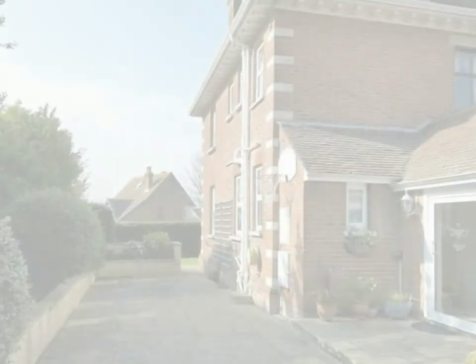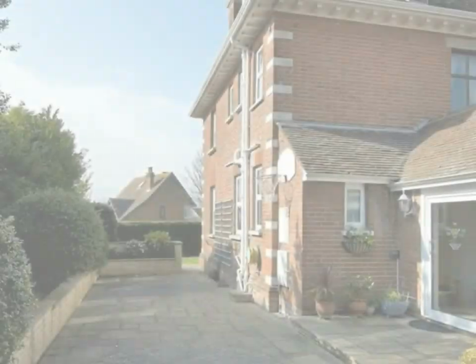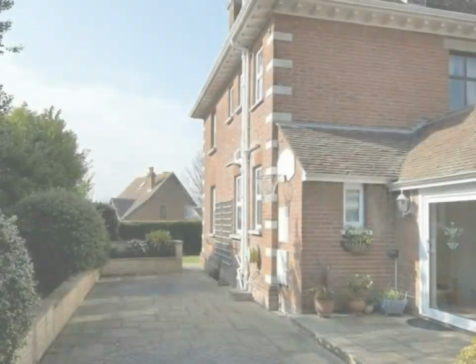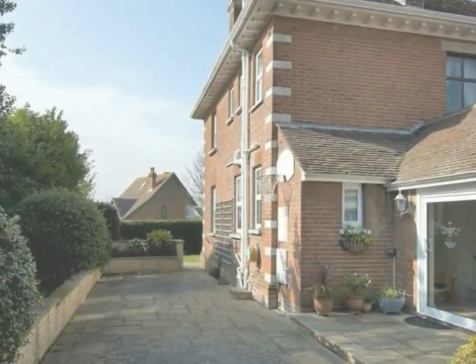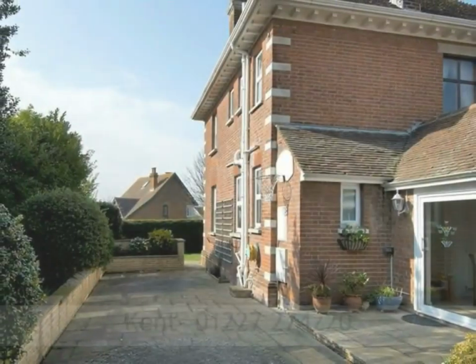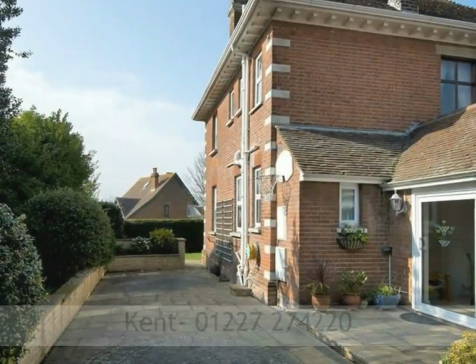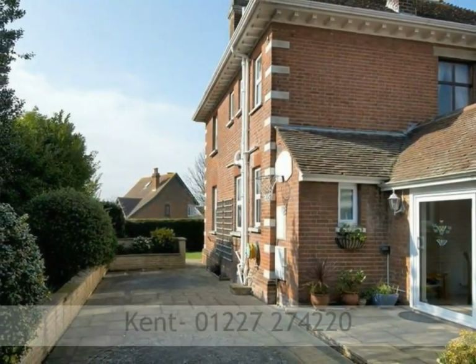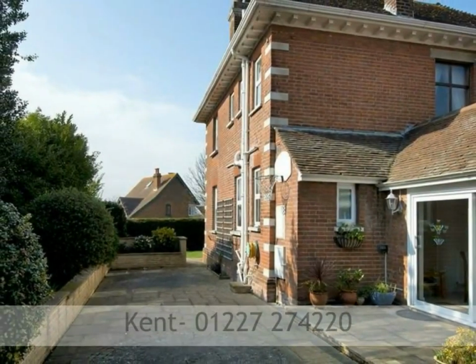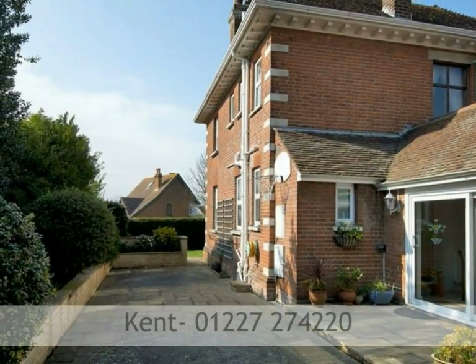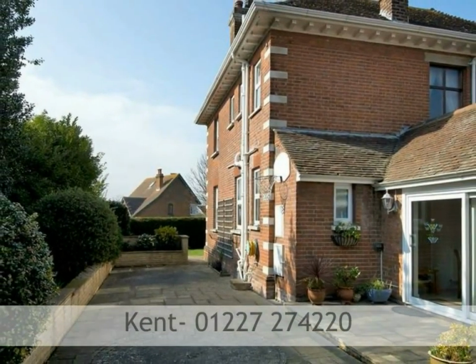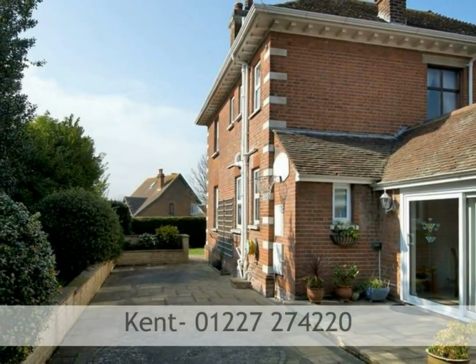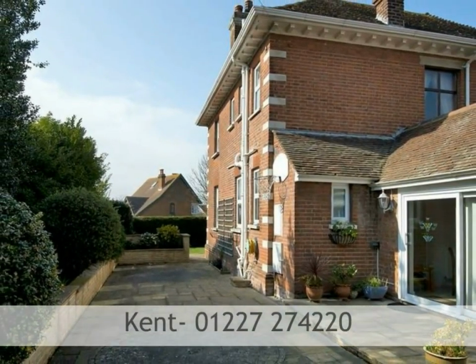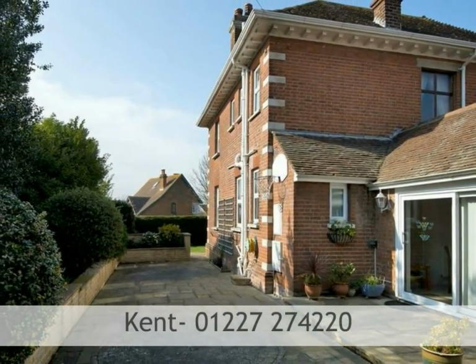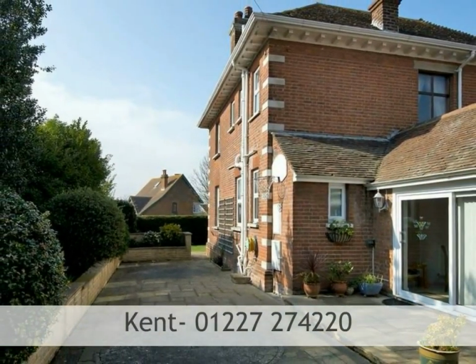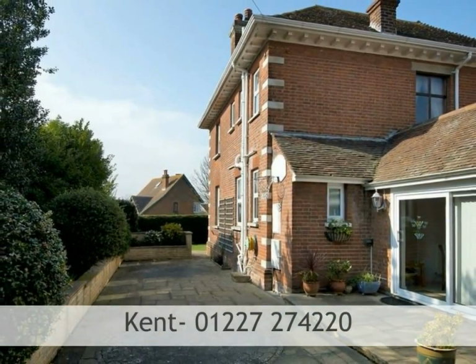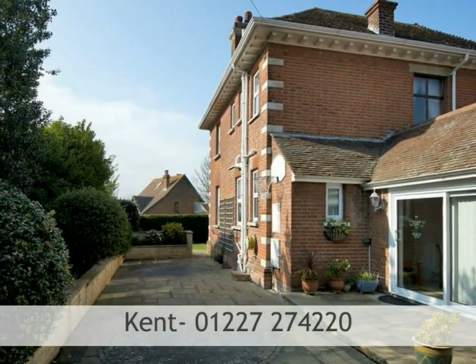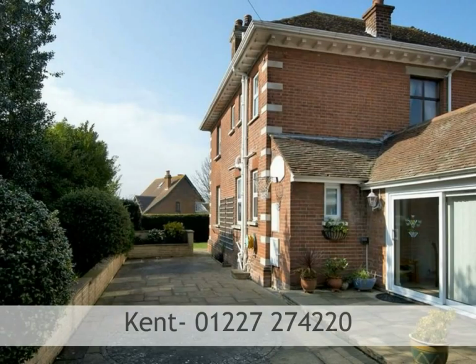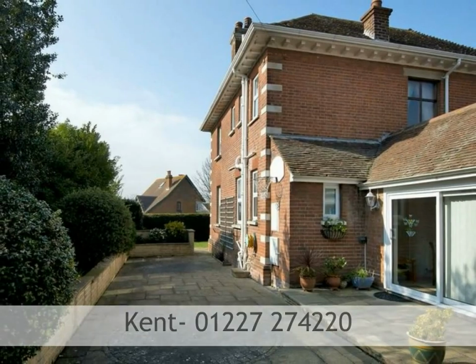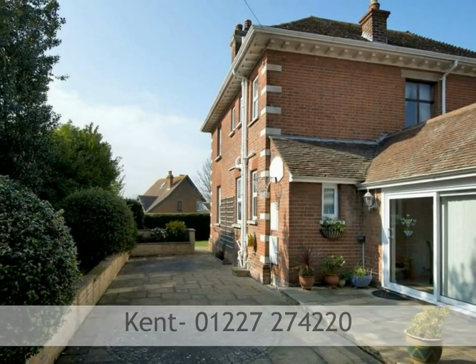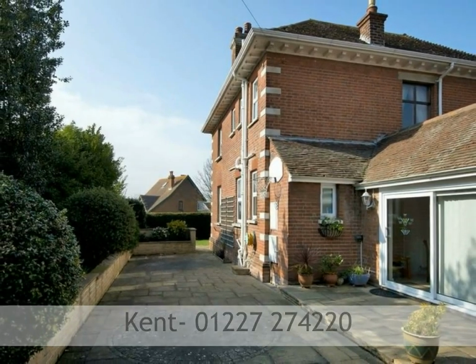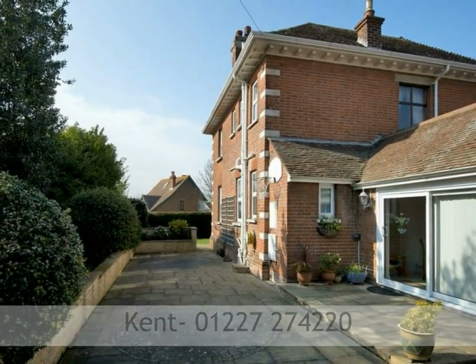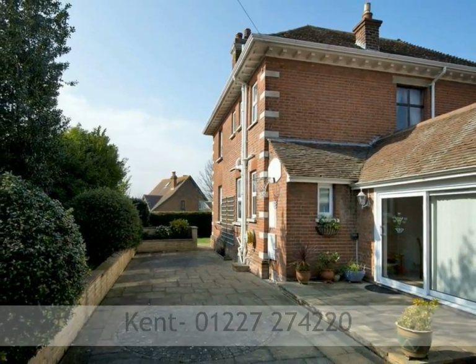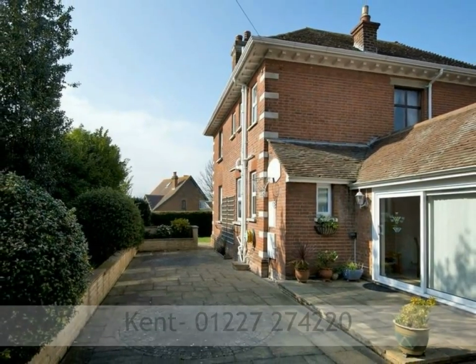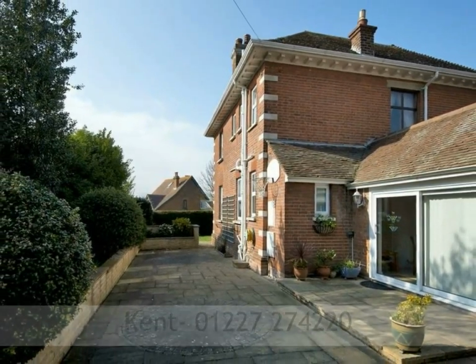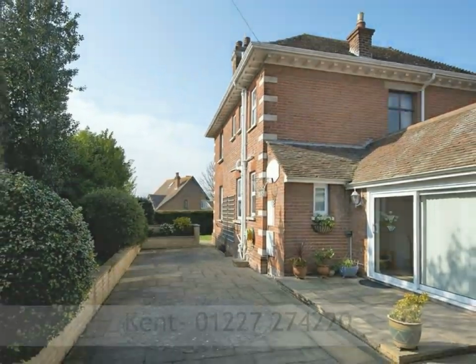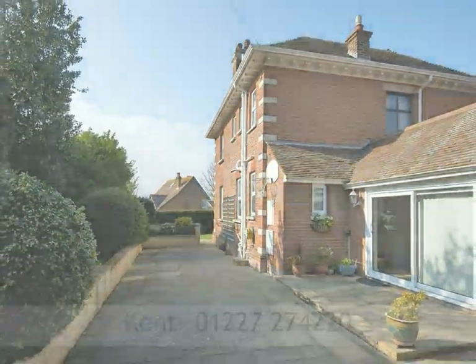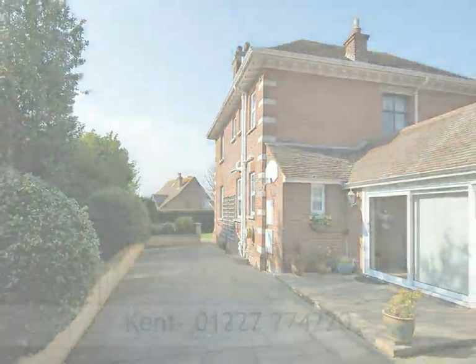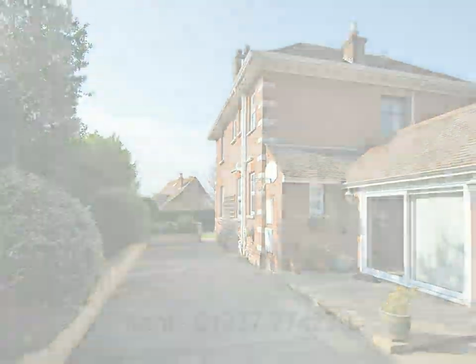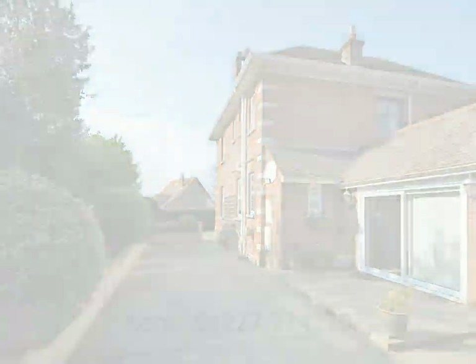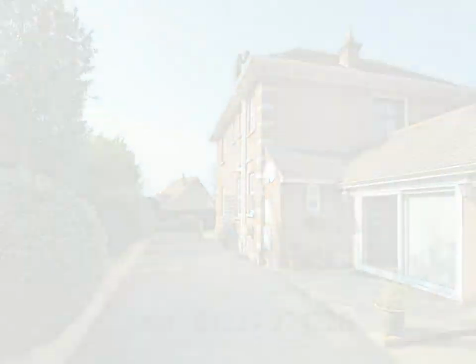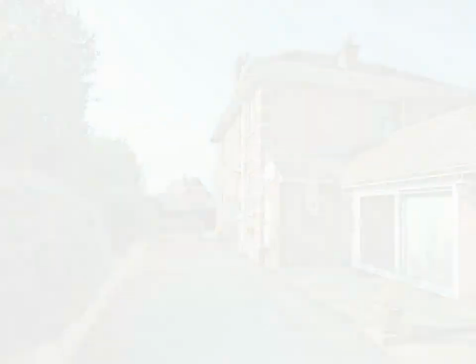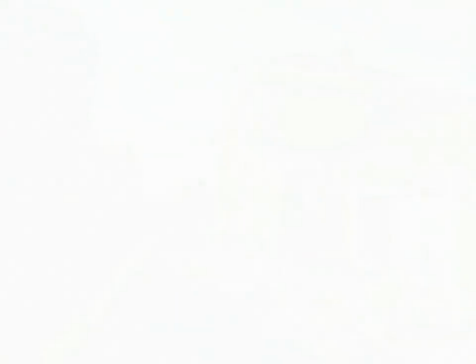To arrange a viewing, please call Kent Estate Agents on 01227 274 220.